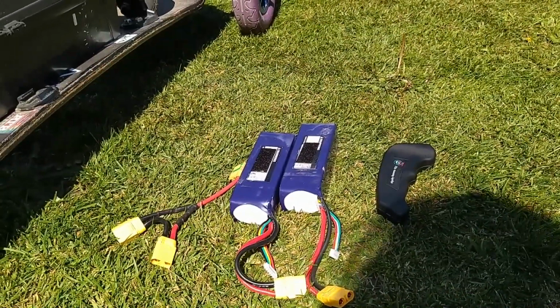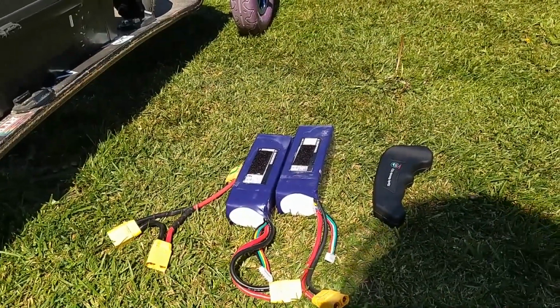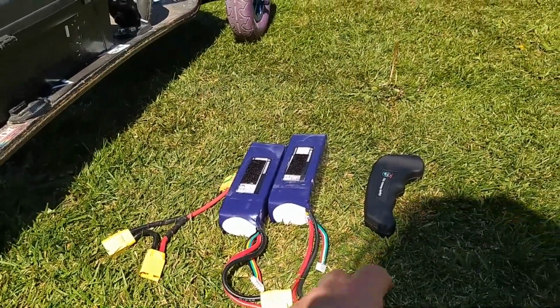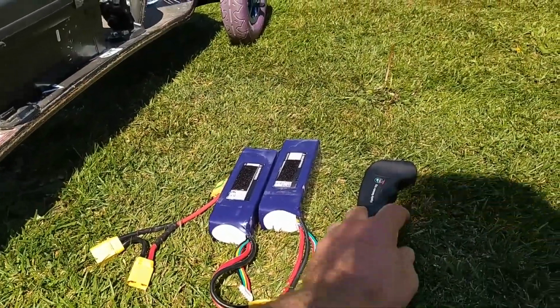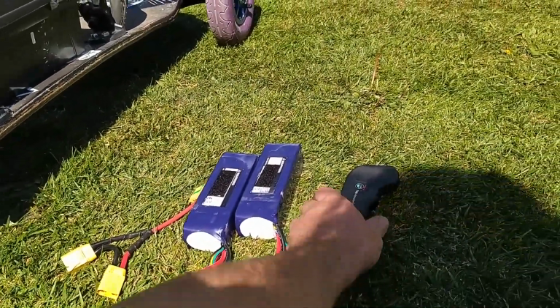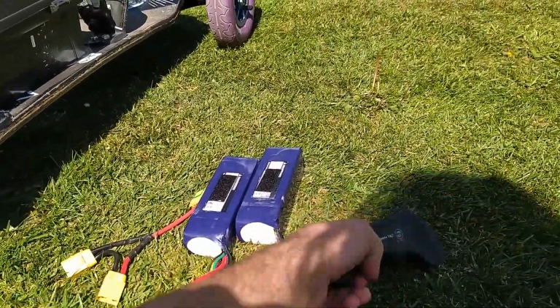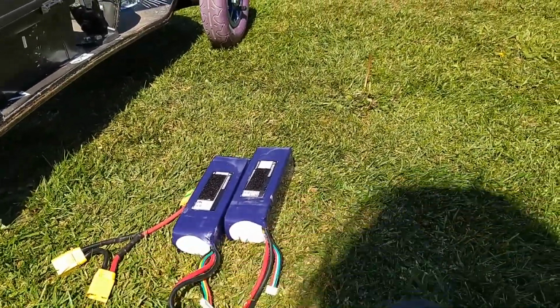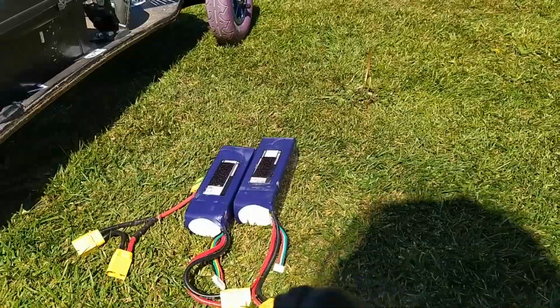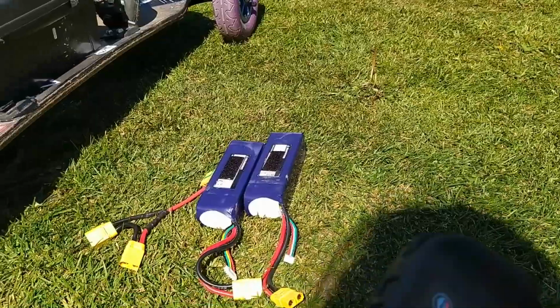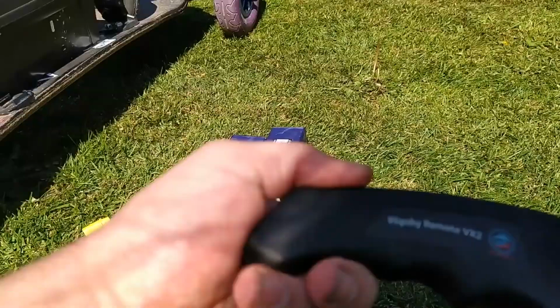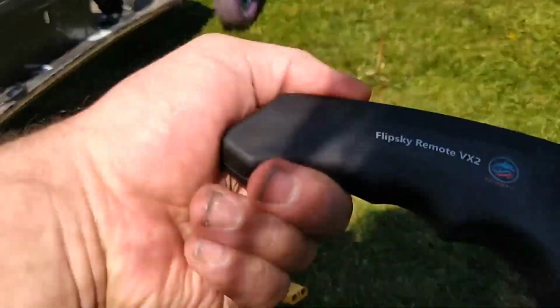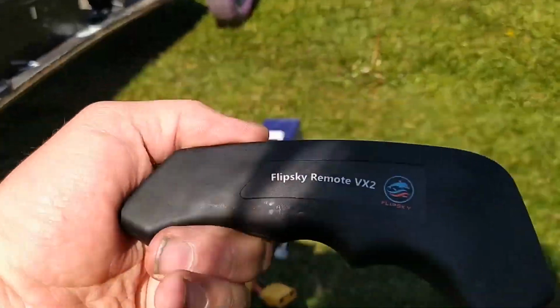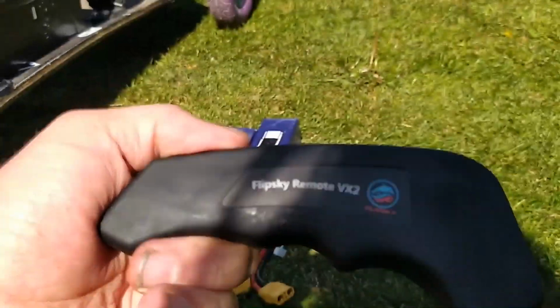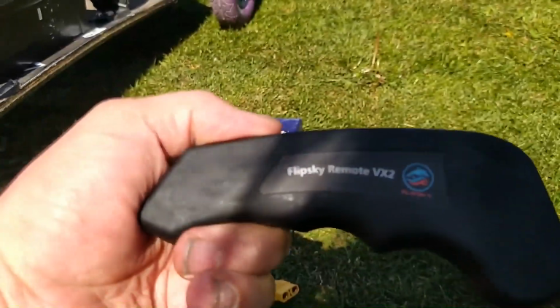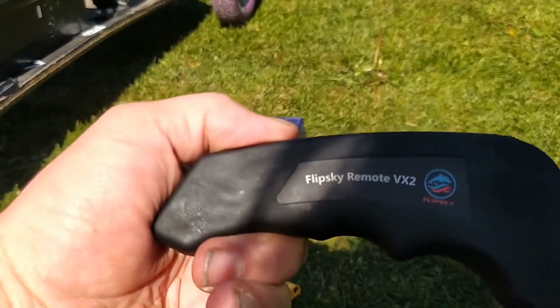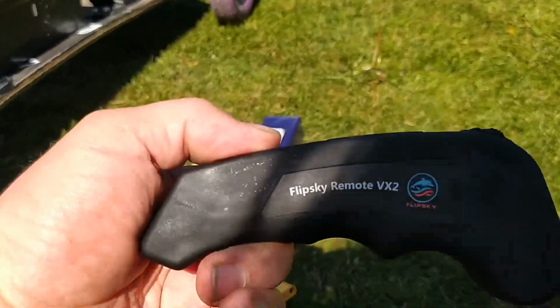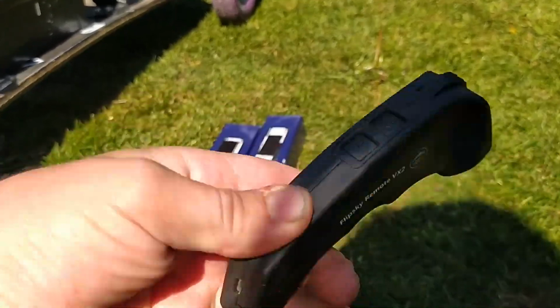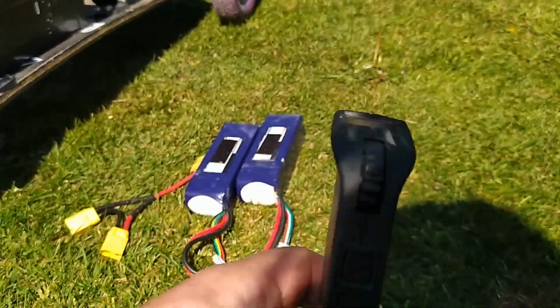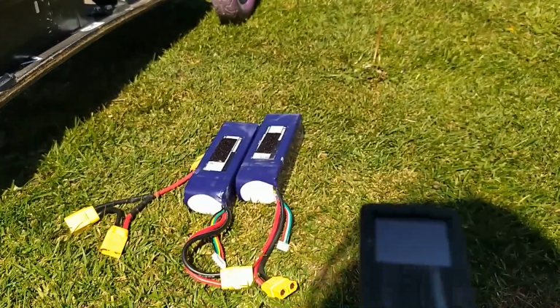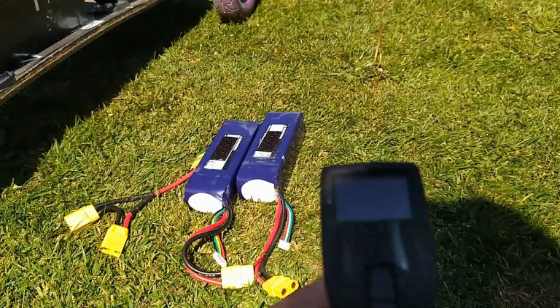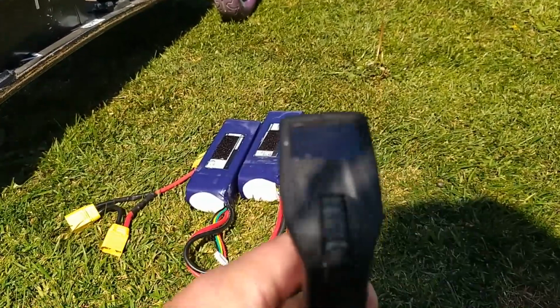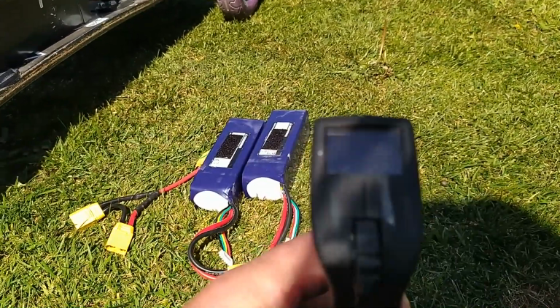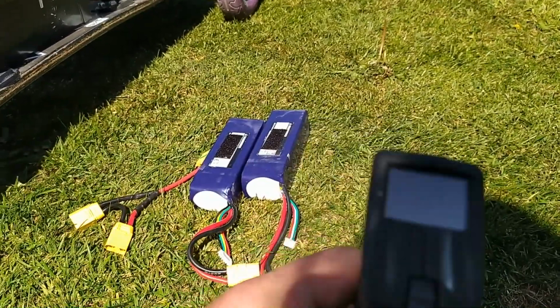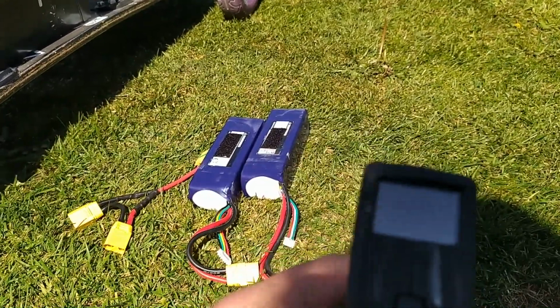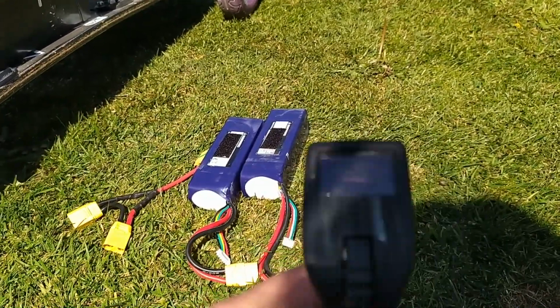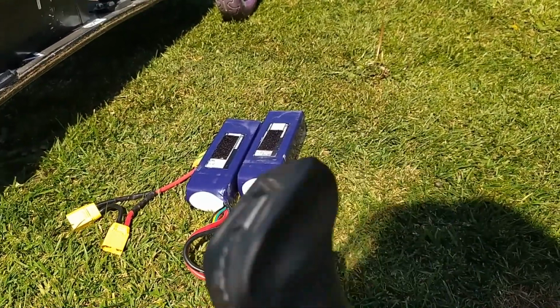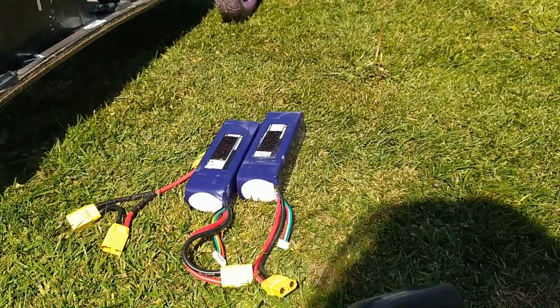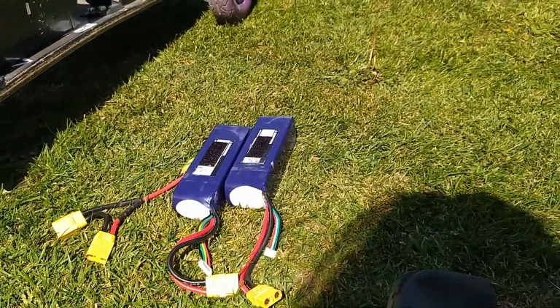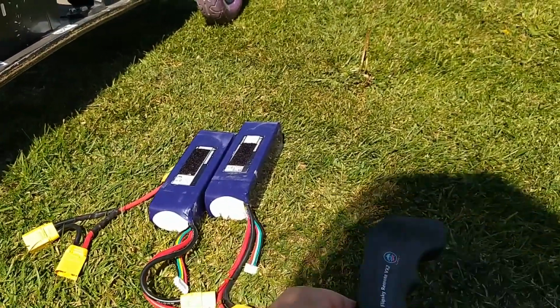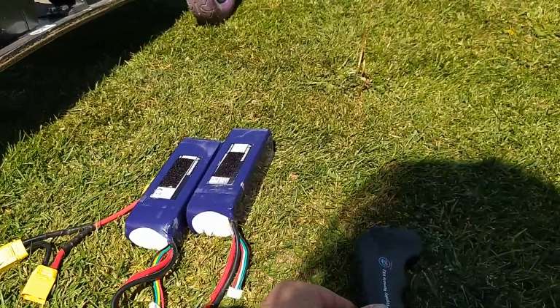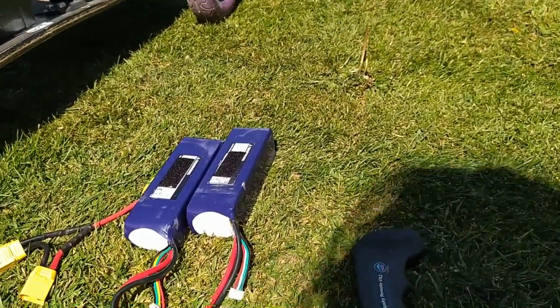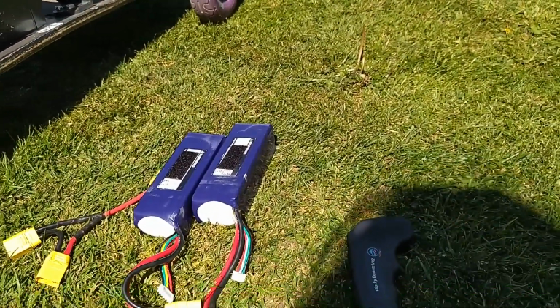So, remotes: FlipSky VX2. It's got a cool little screen showing your battery and your speed, etc.